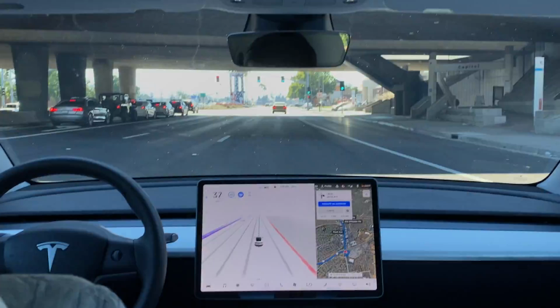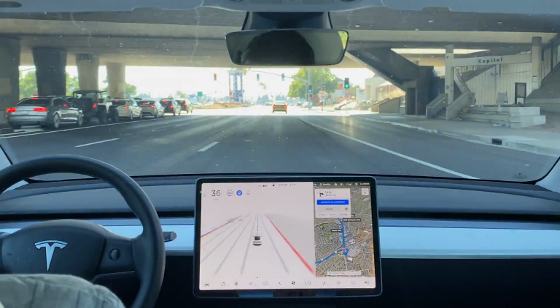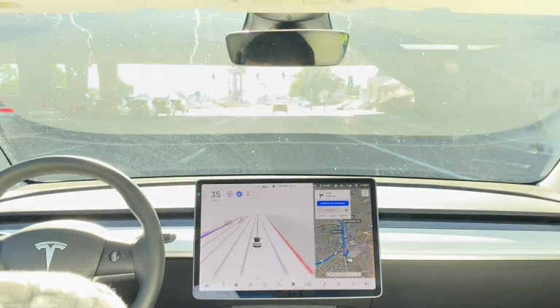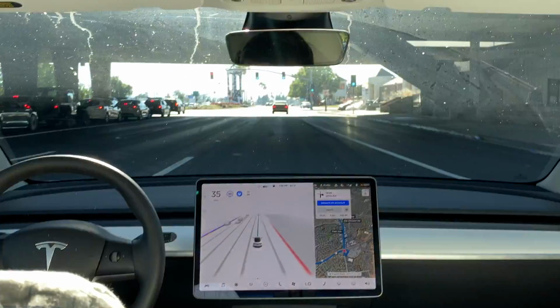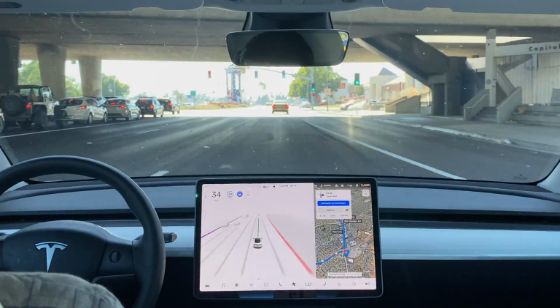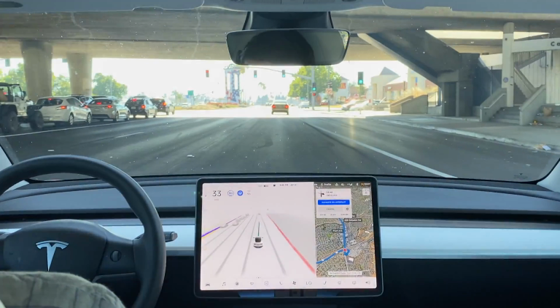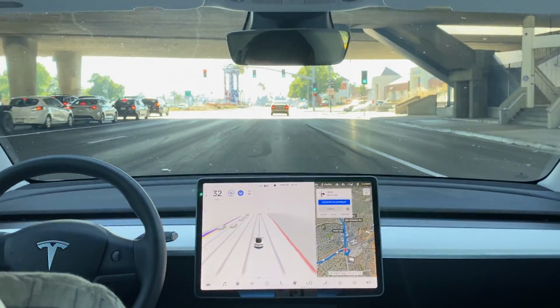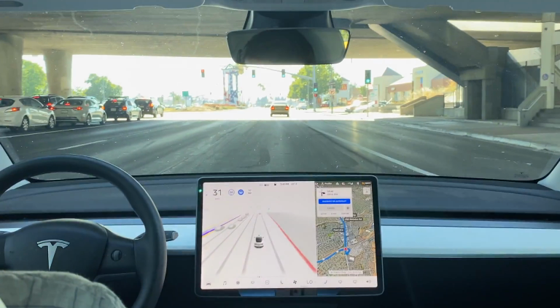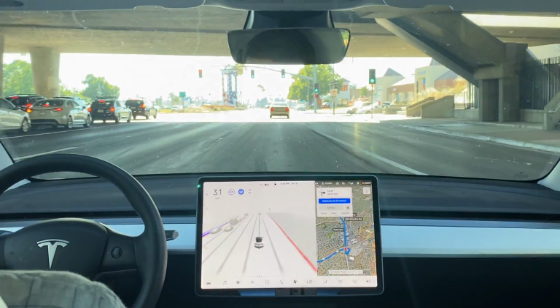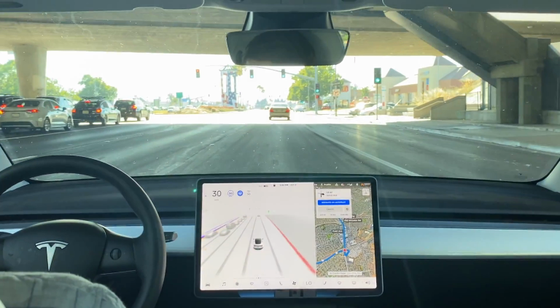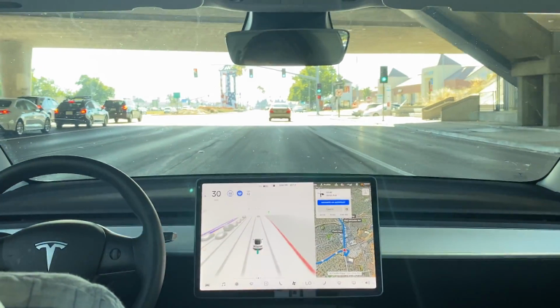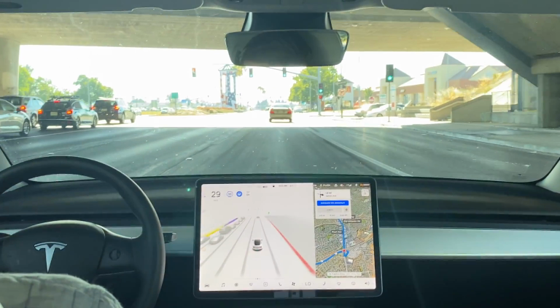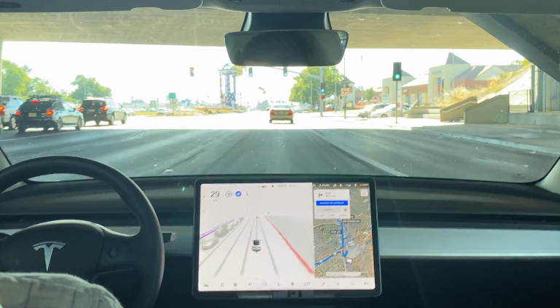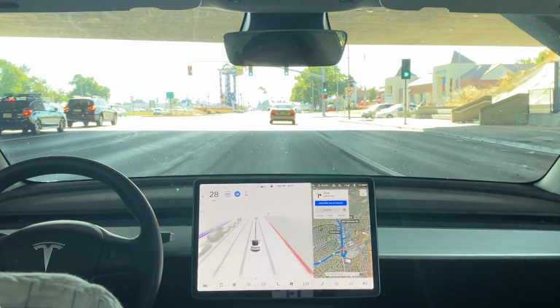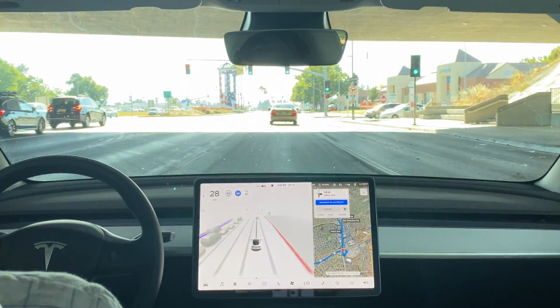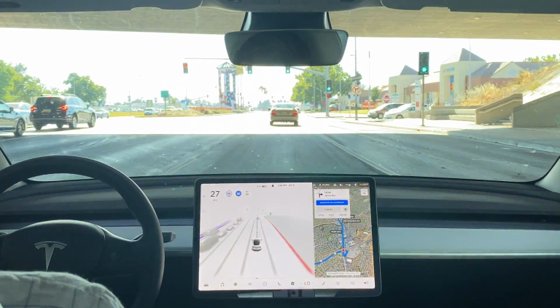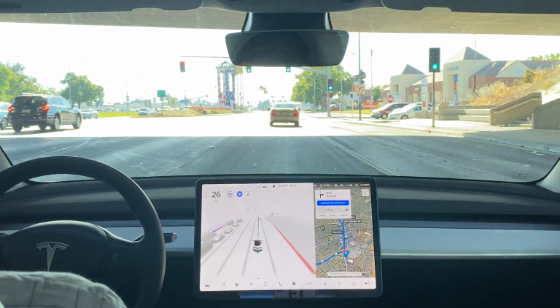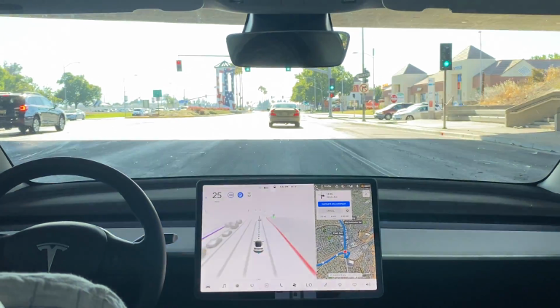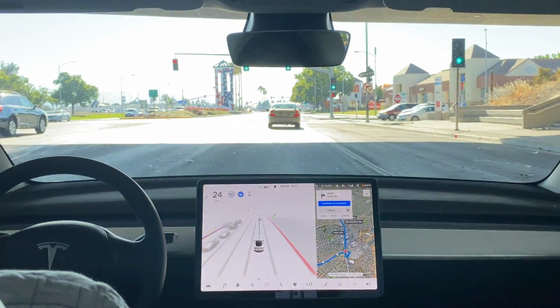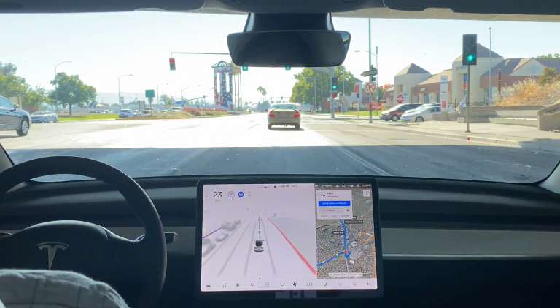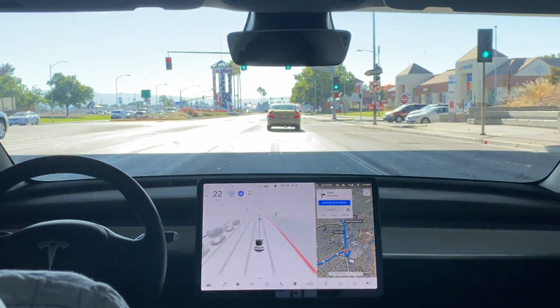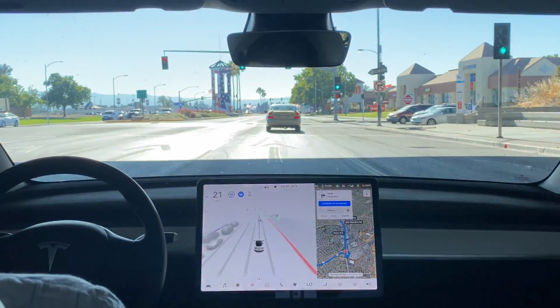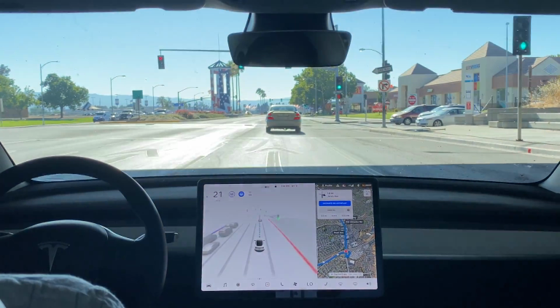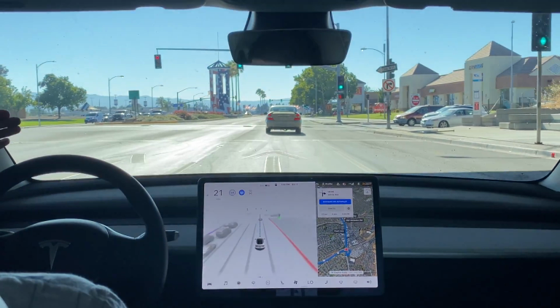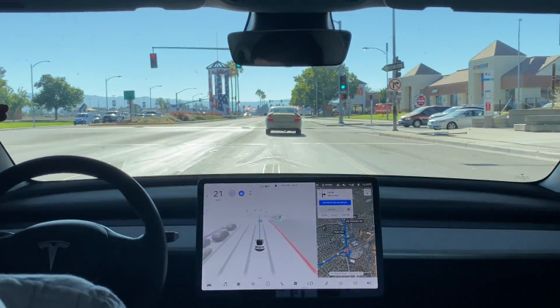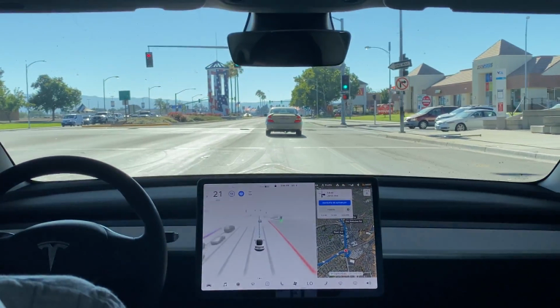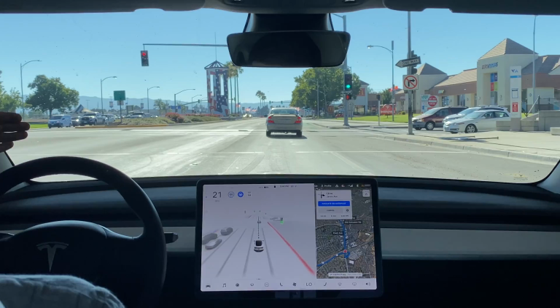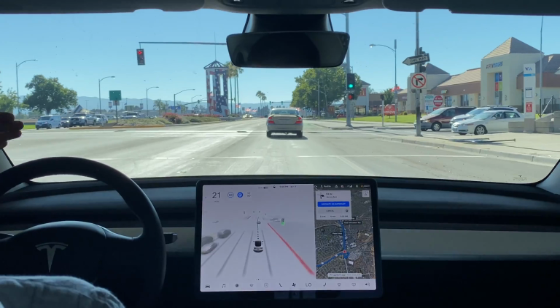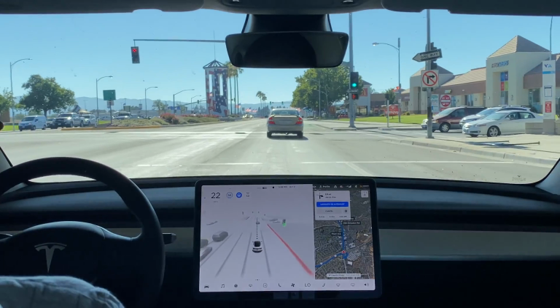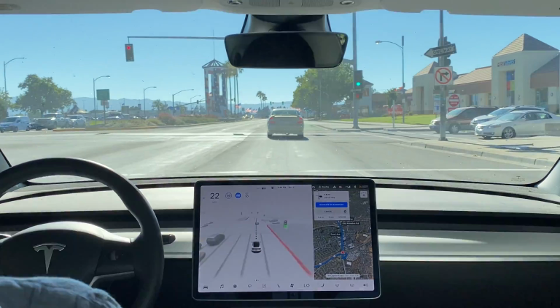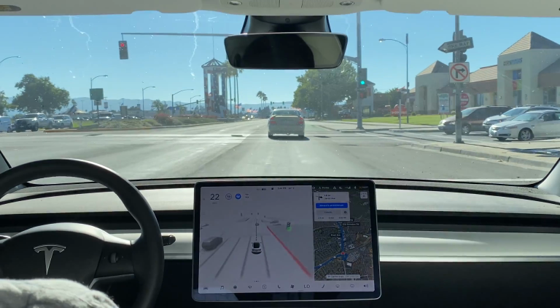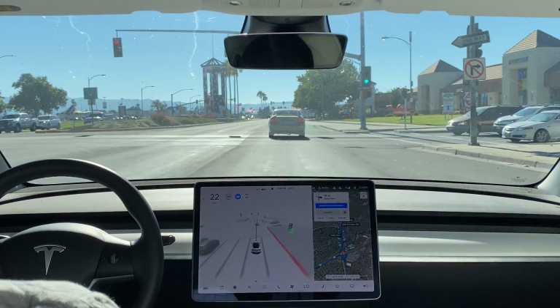There's a car randomly stopping here at a green light, and the car is slowing down for the car that was stopped at the green light.